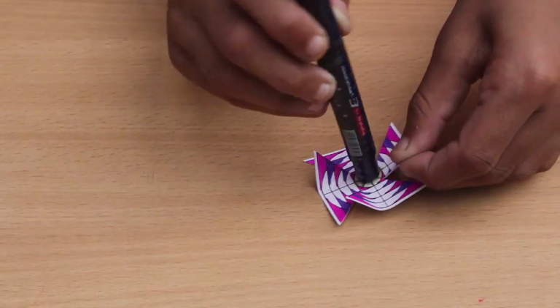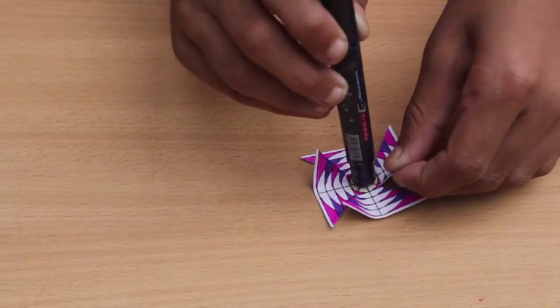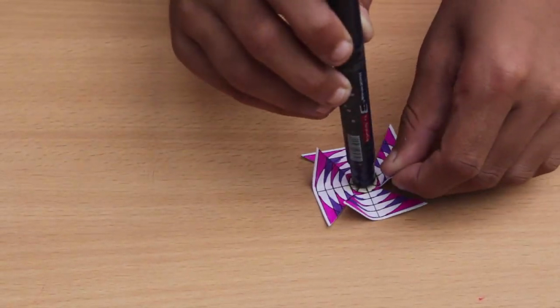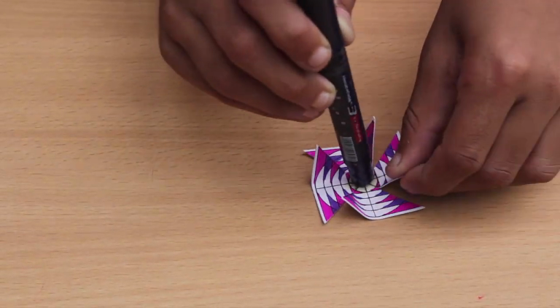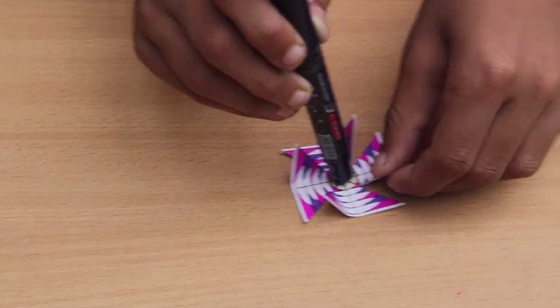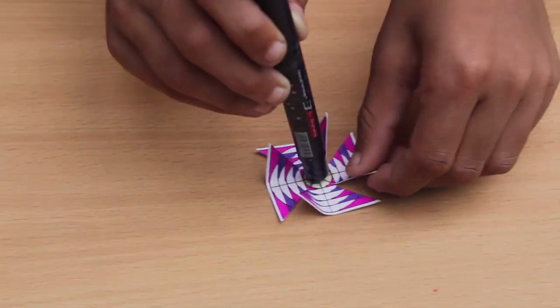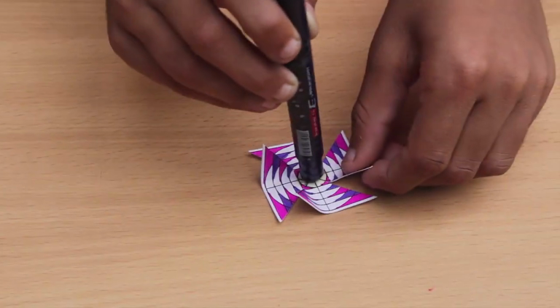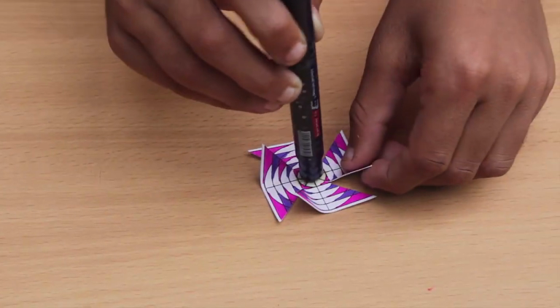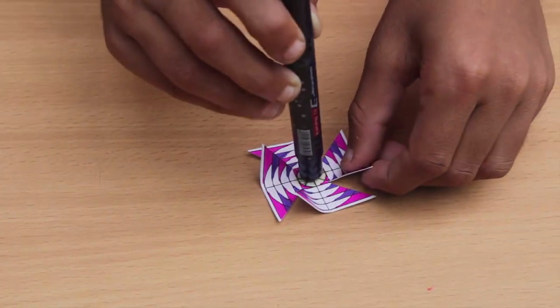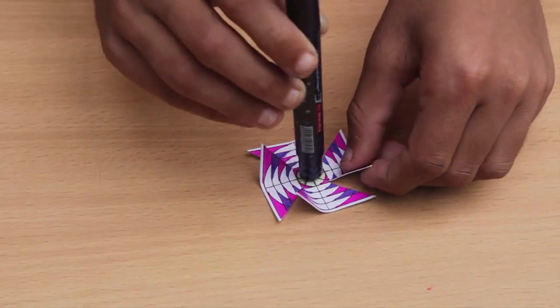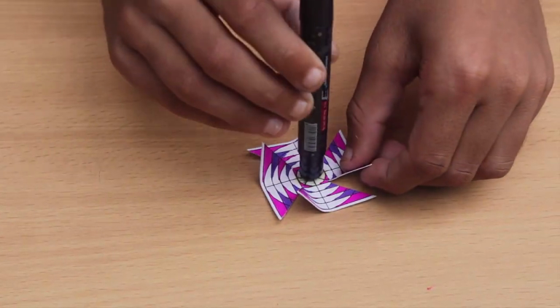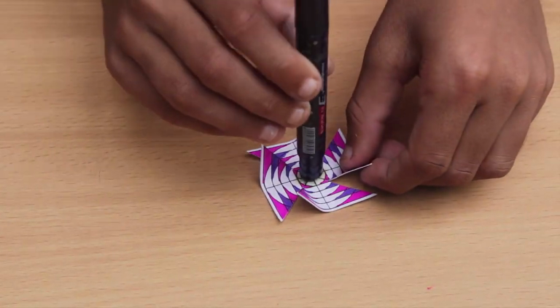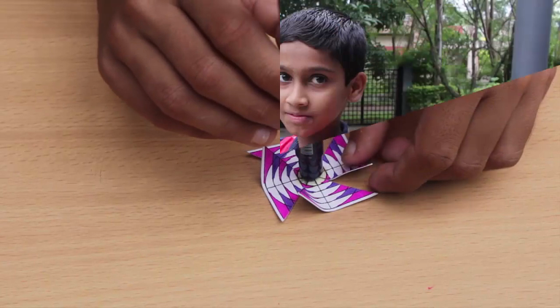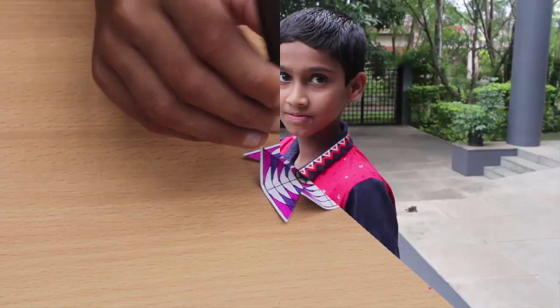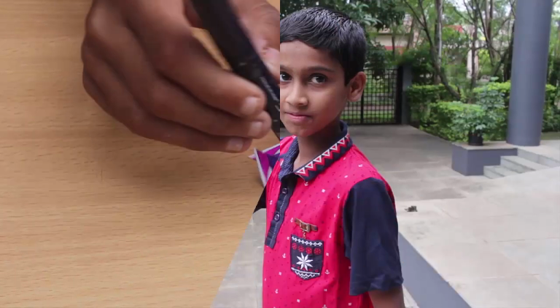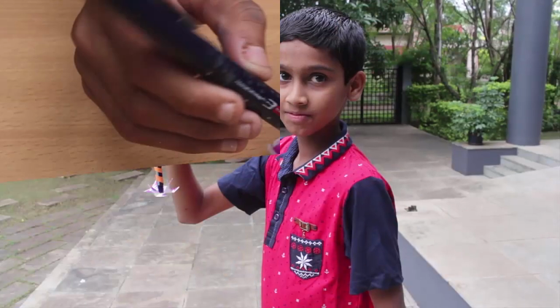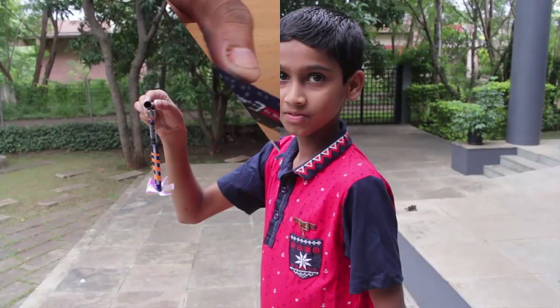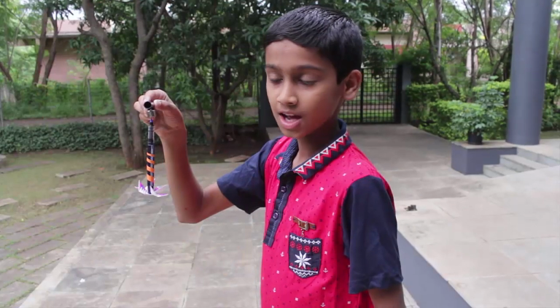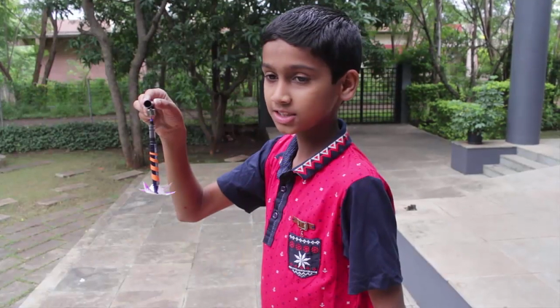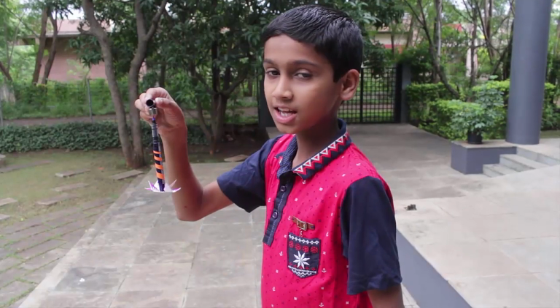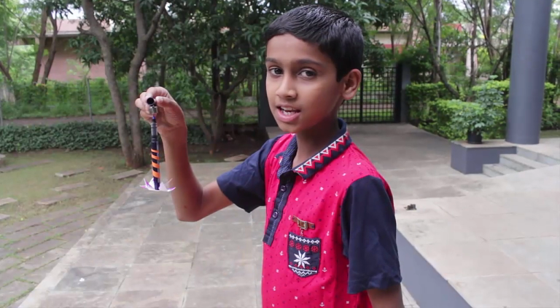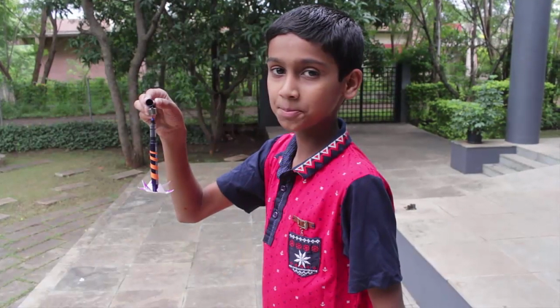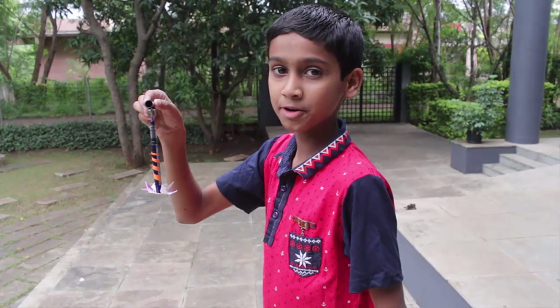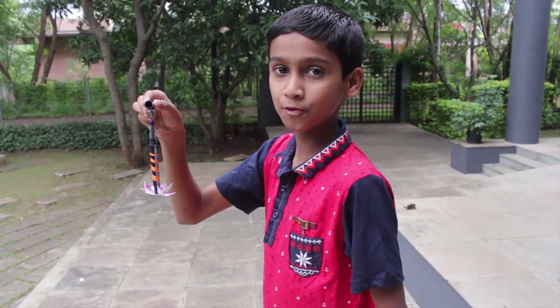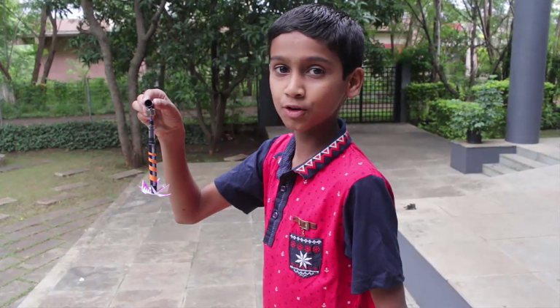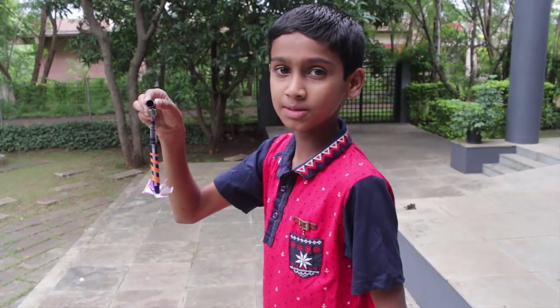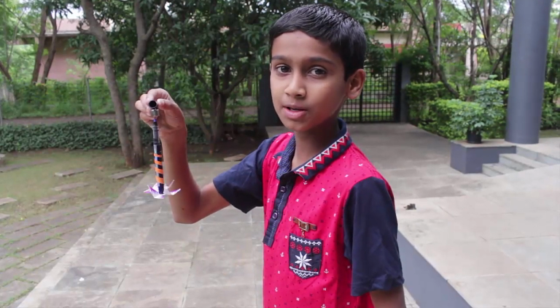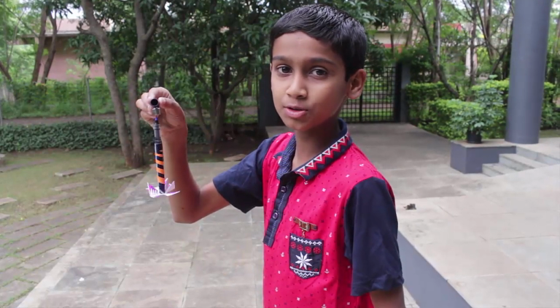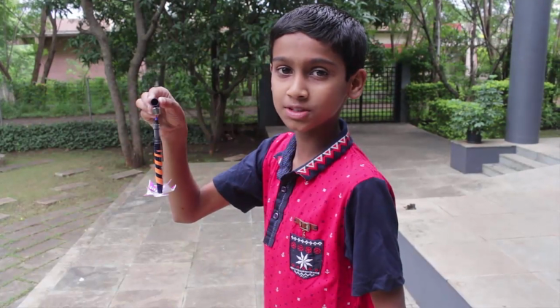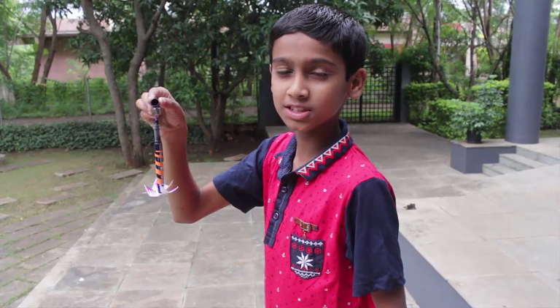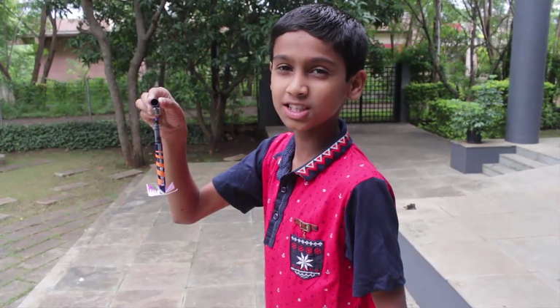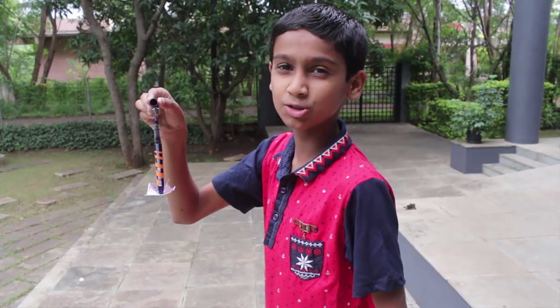I could use a paper pen. We're going to have a paper pen.